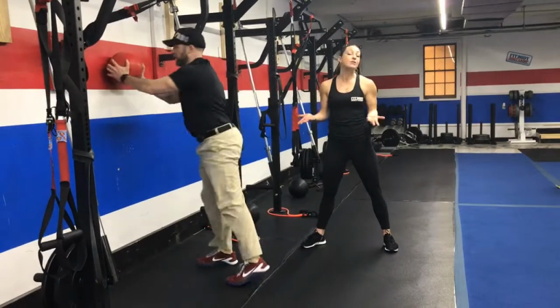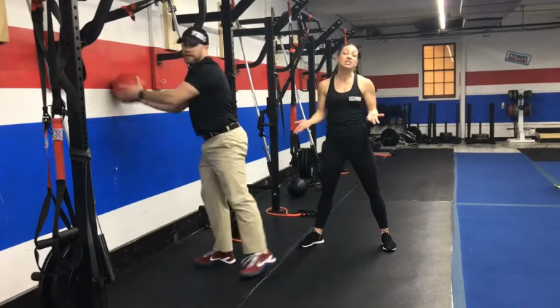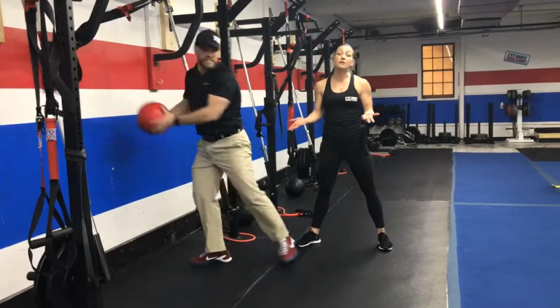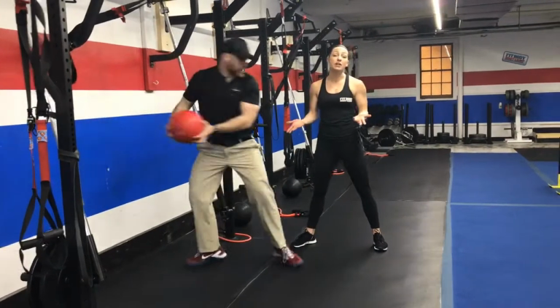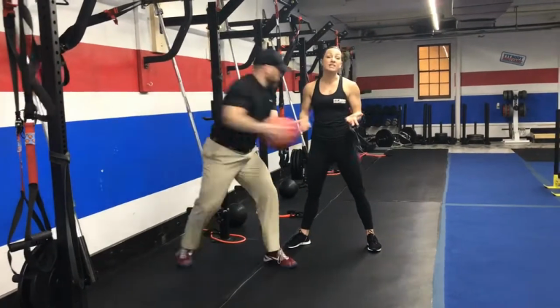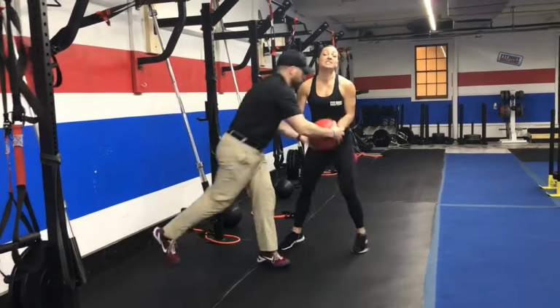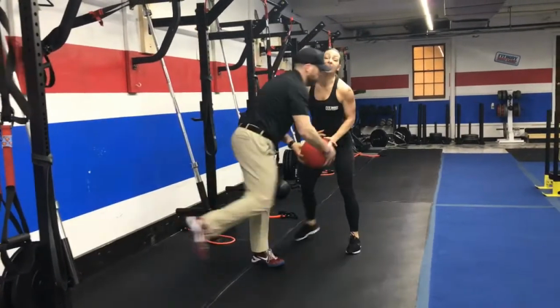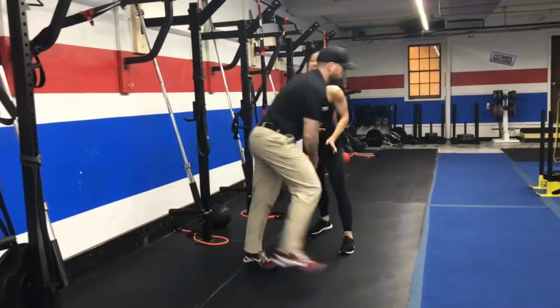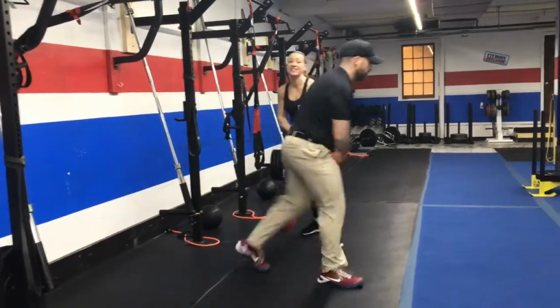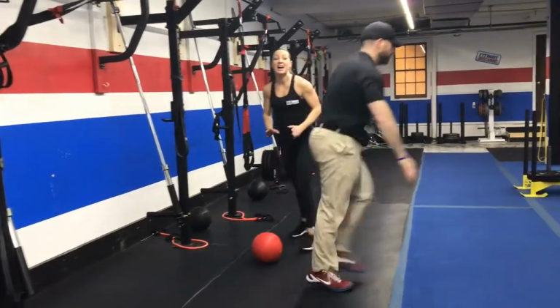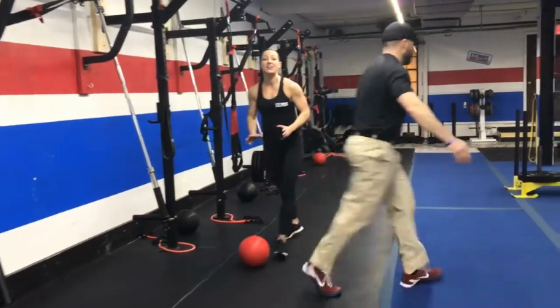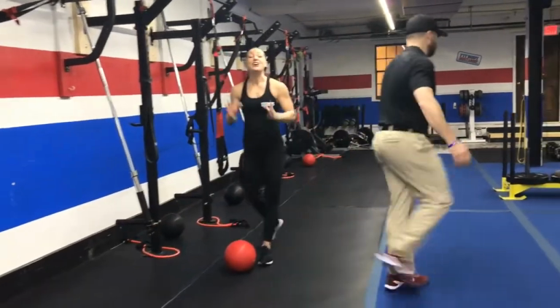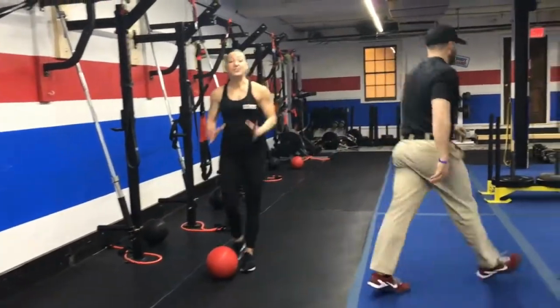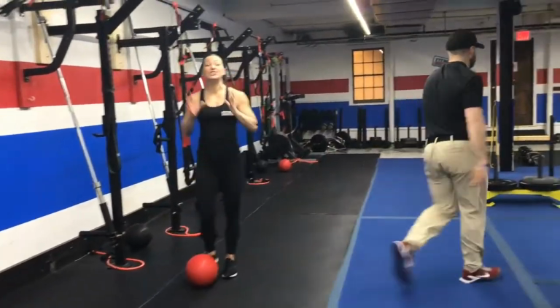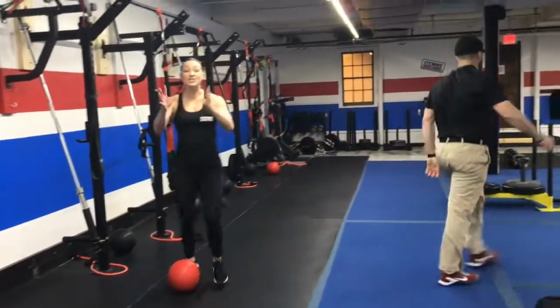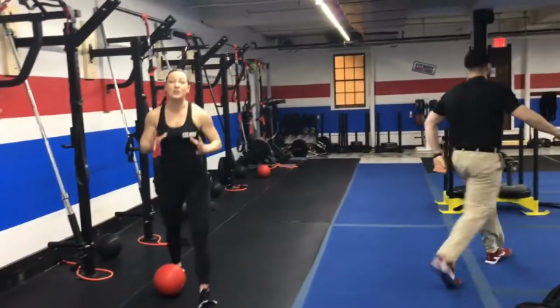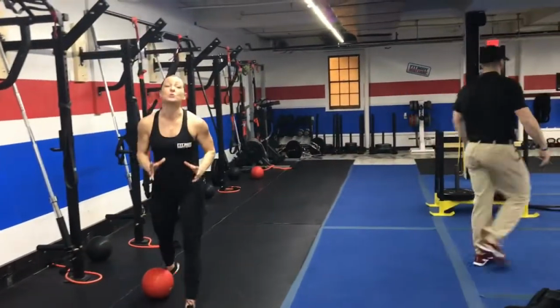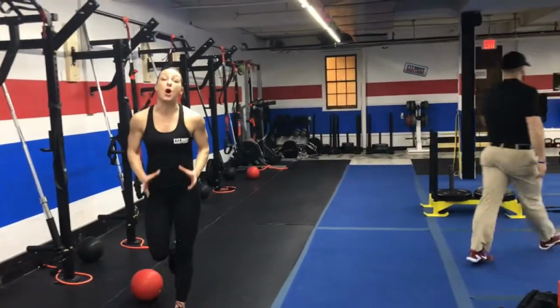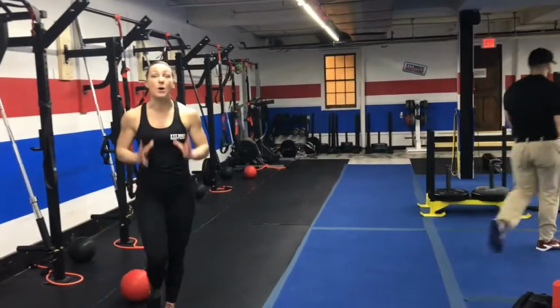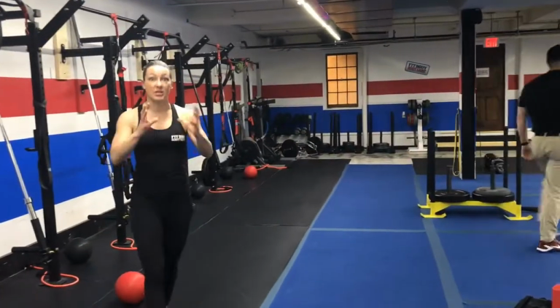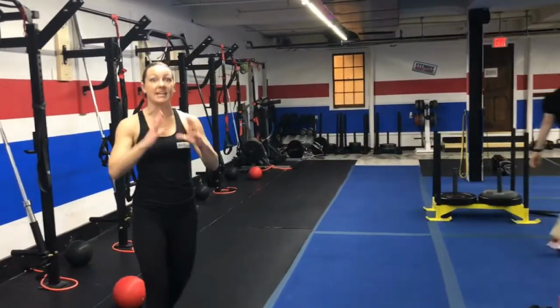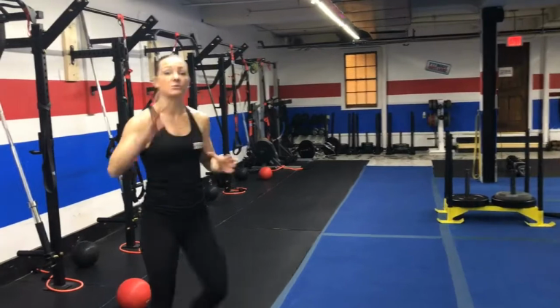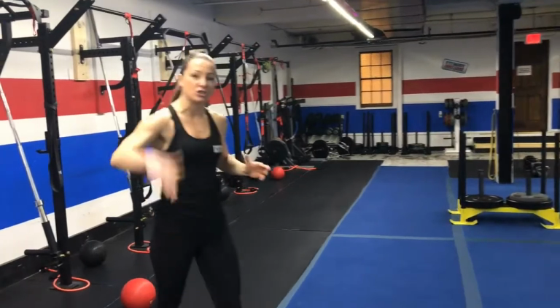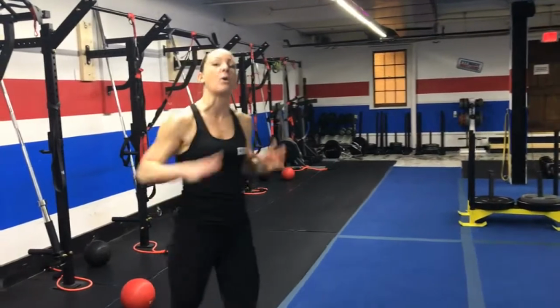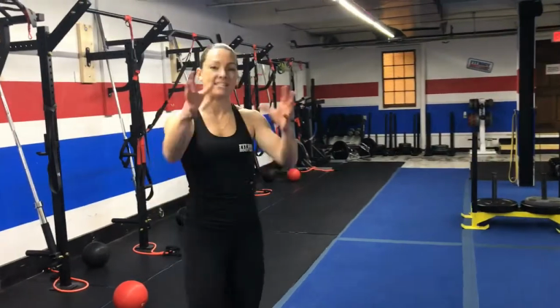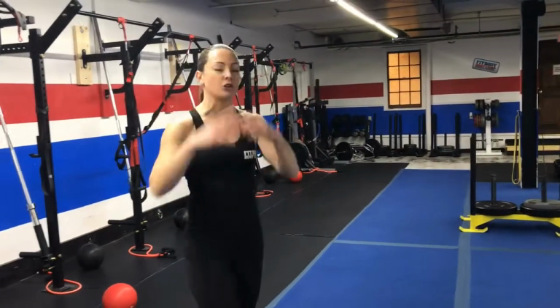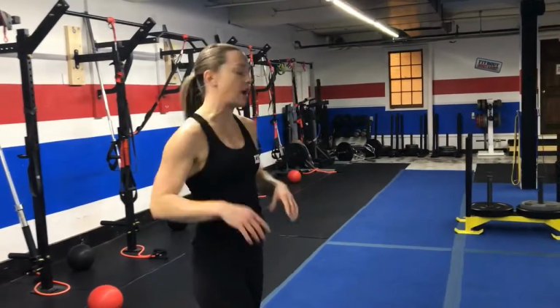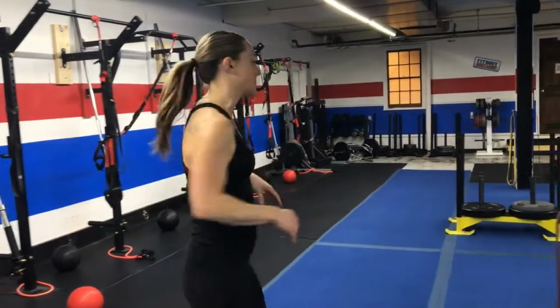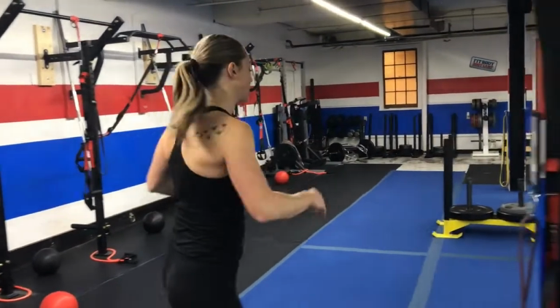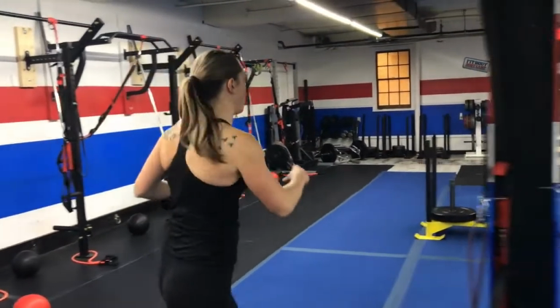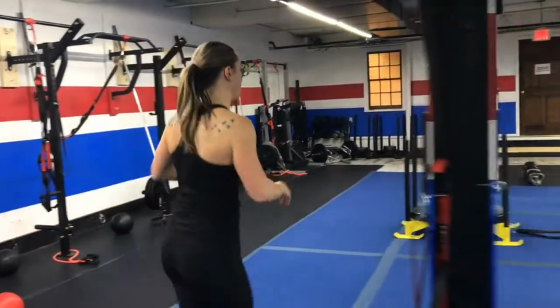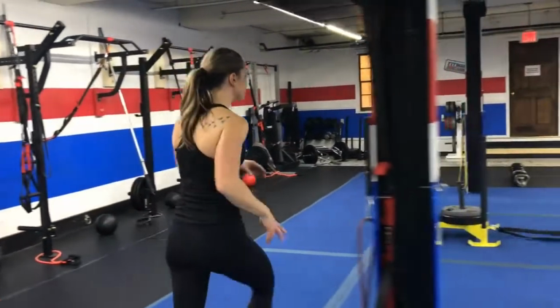If you need to, for any reason, take the lunge out. You'll just do those wall balls — squat down, drive up, slam the wall.